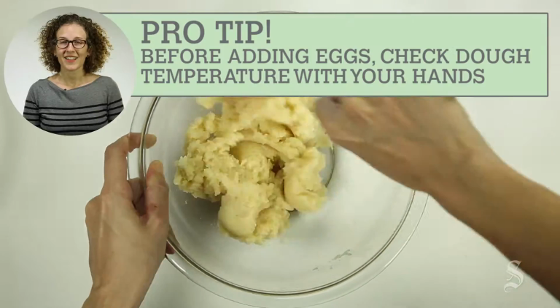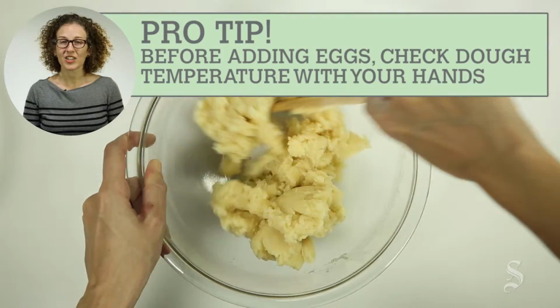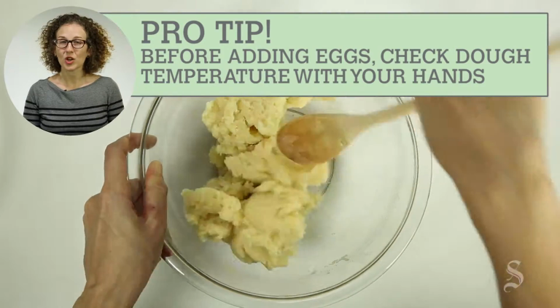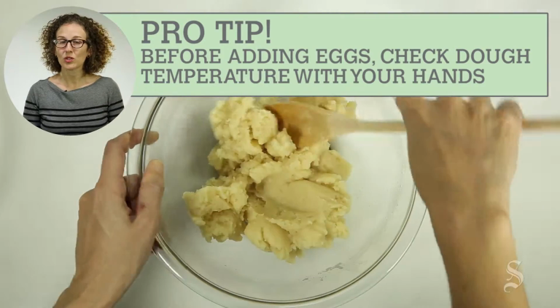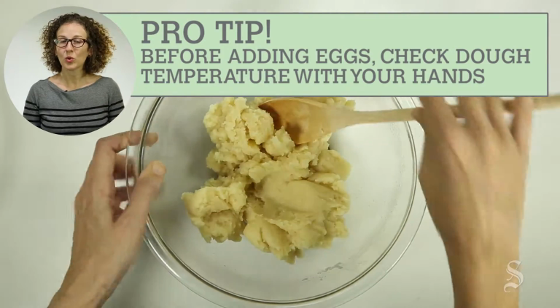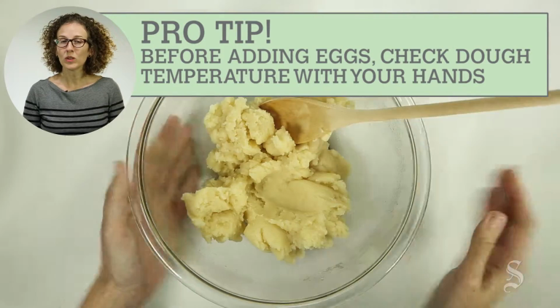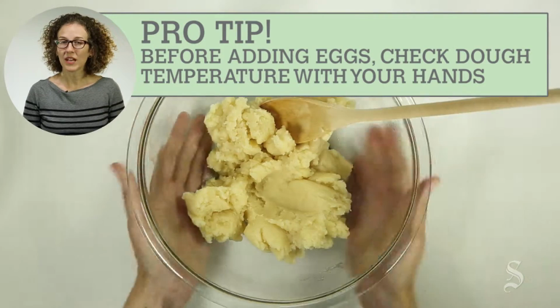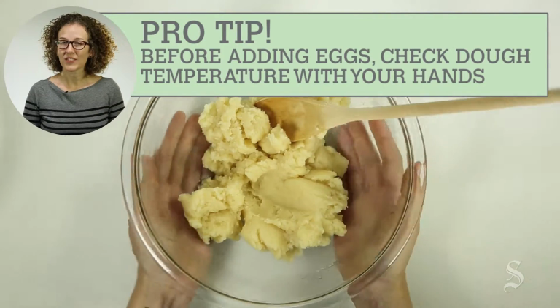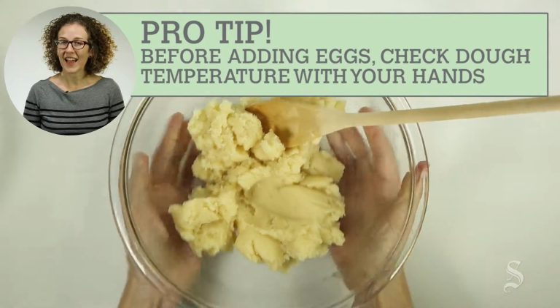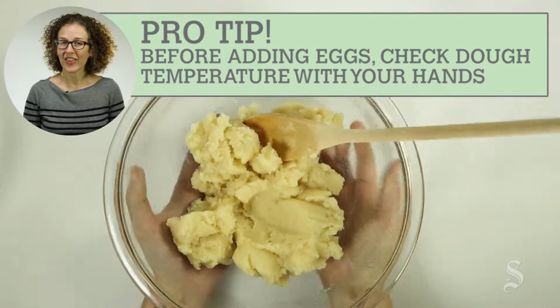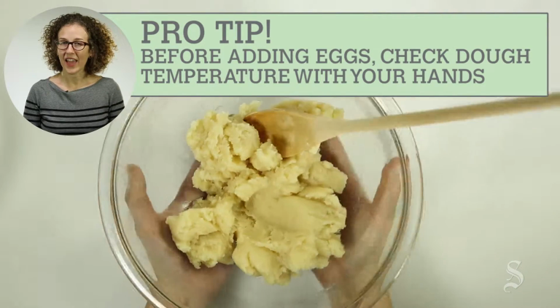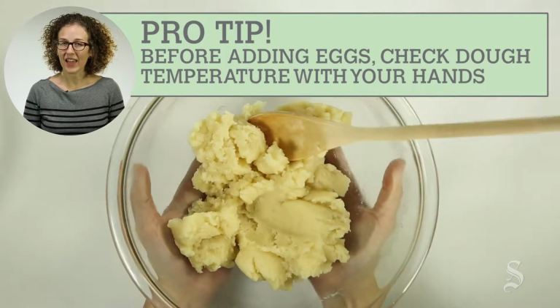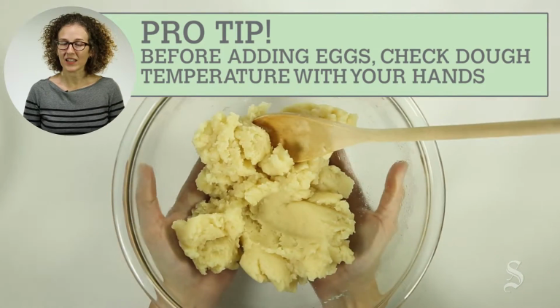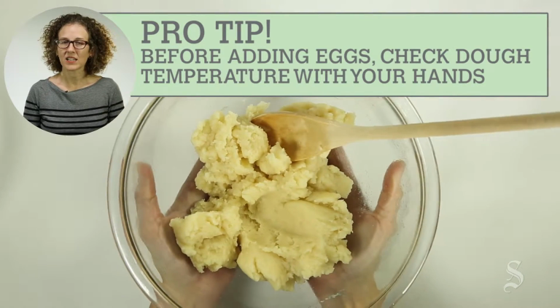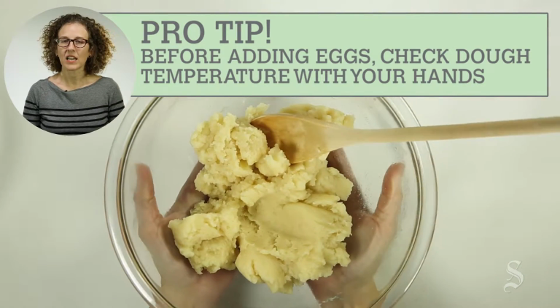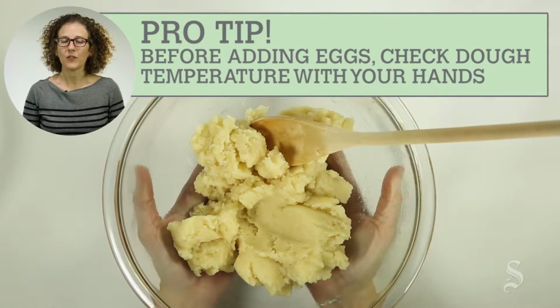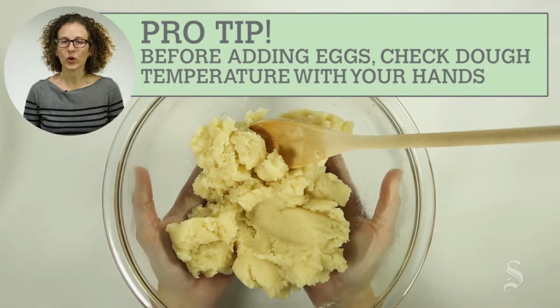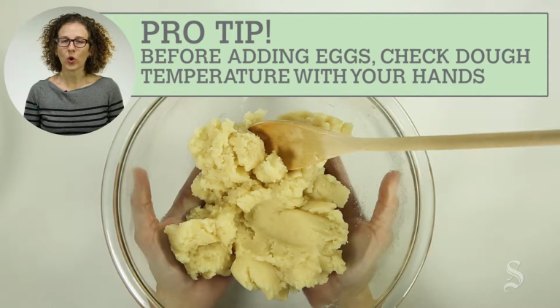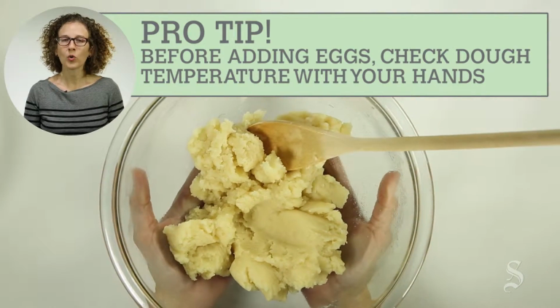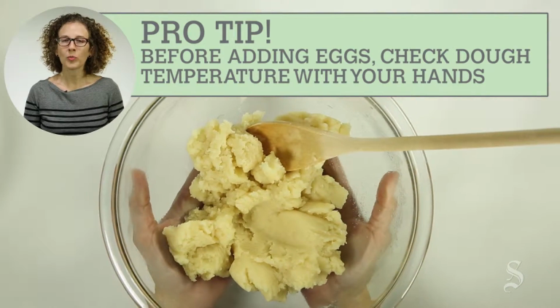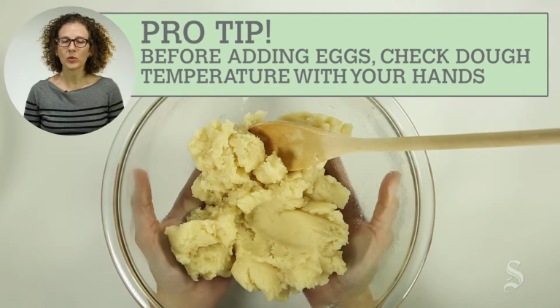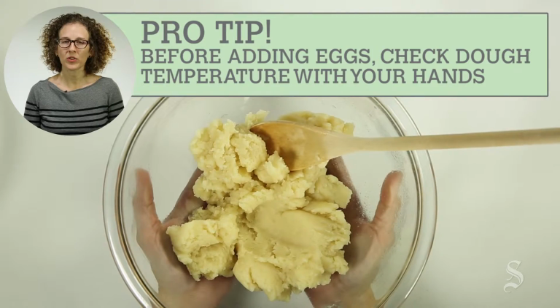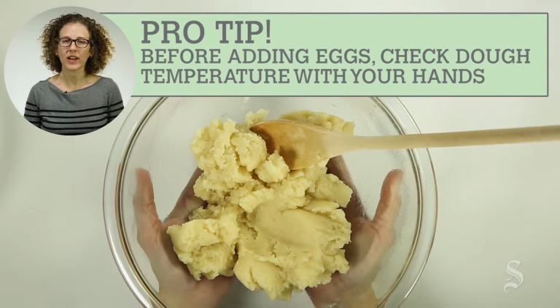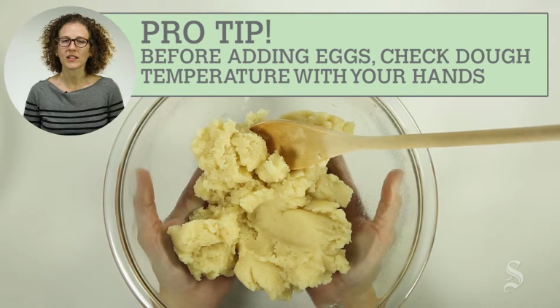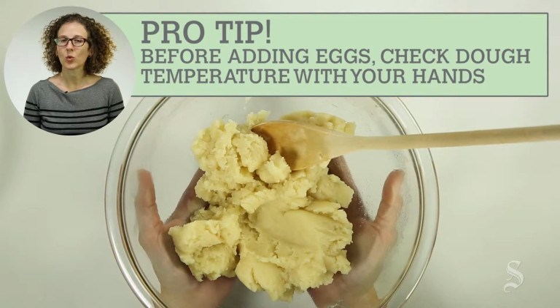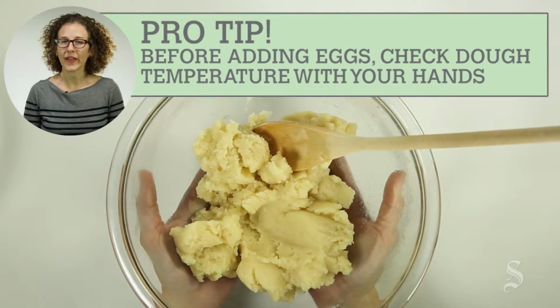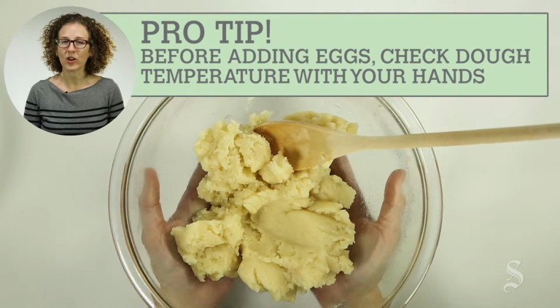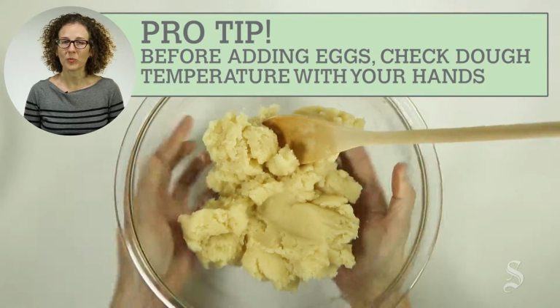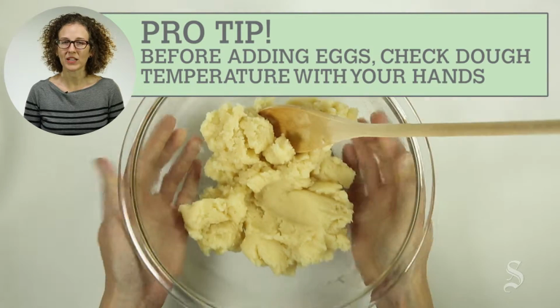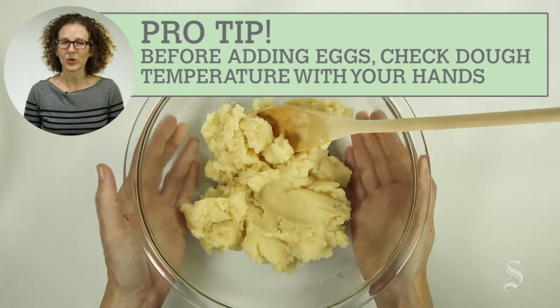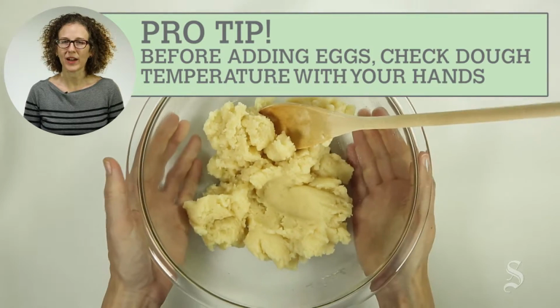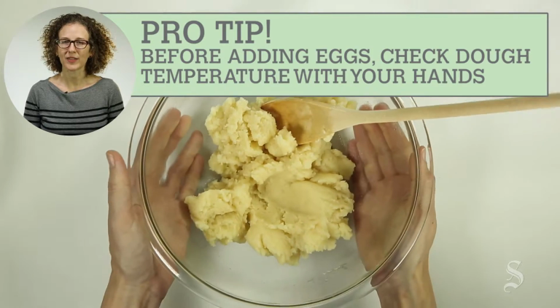The dough is cool enough to add the eggs if you can hold the bowl with your hand without it being too hot.